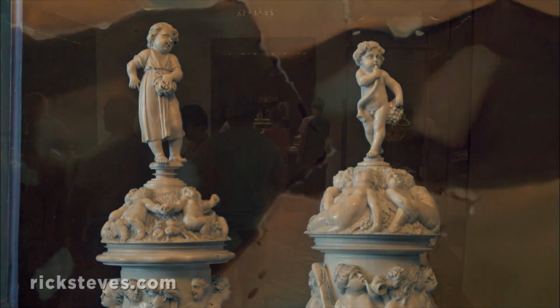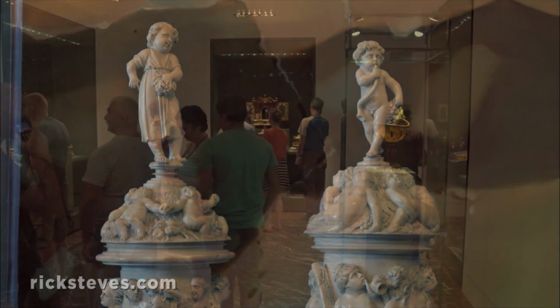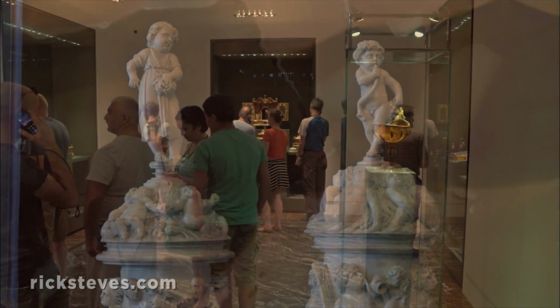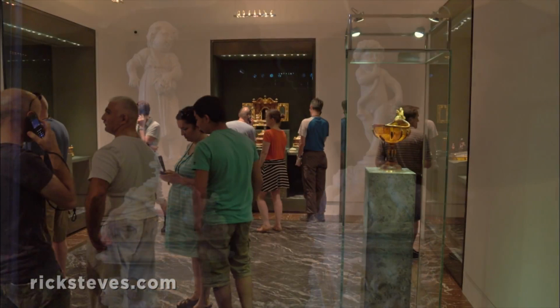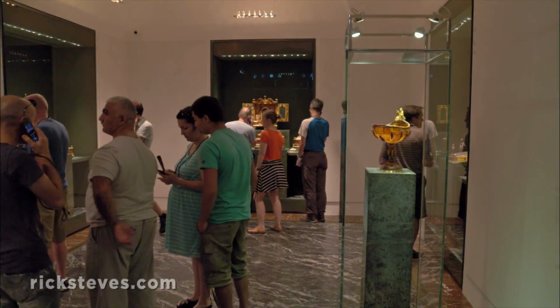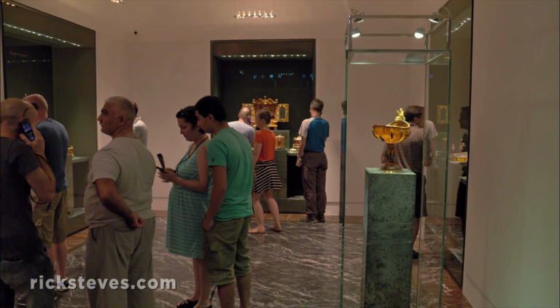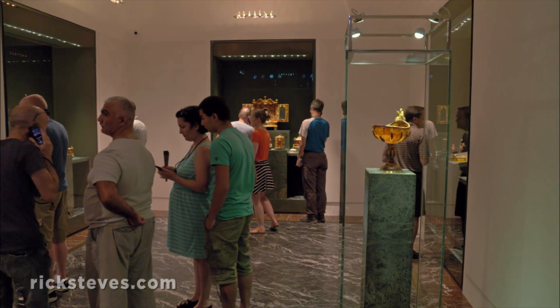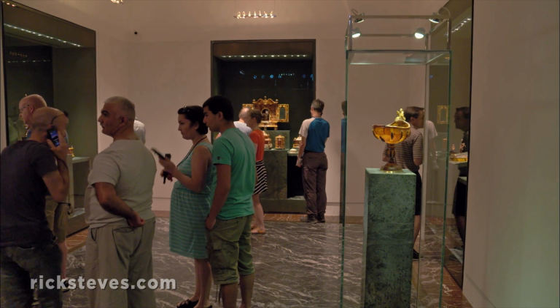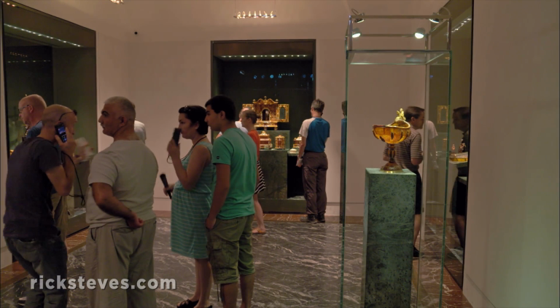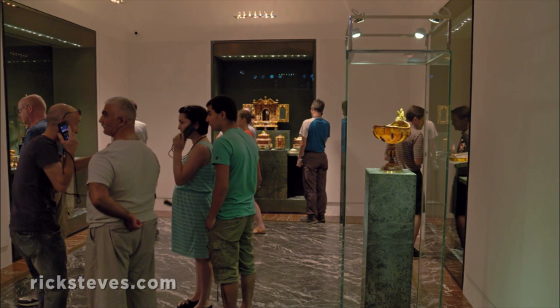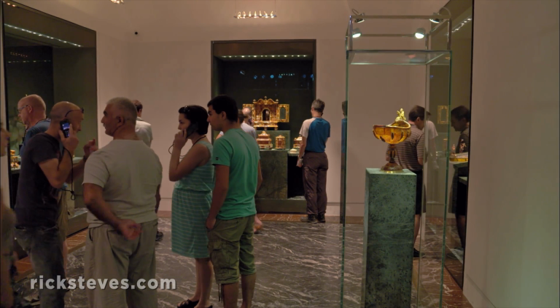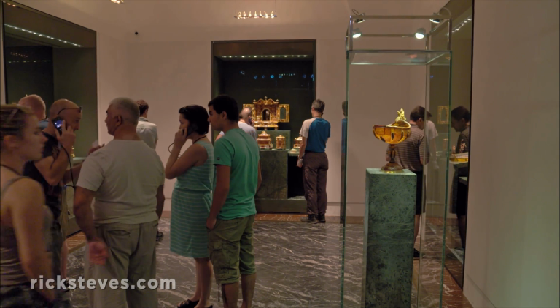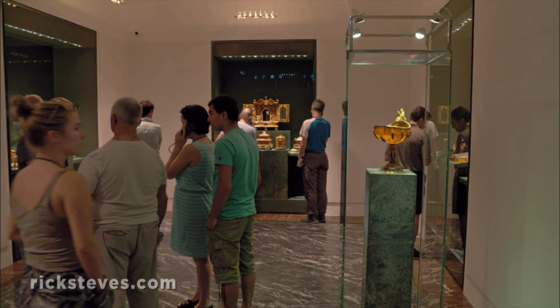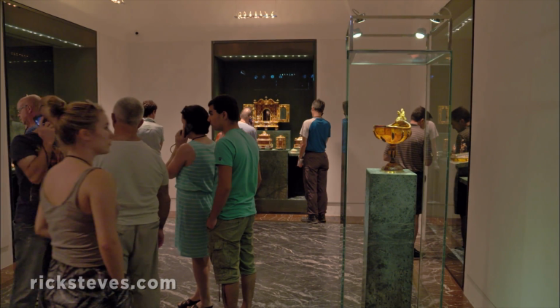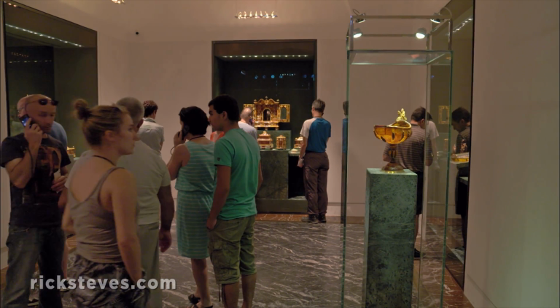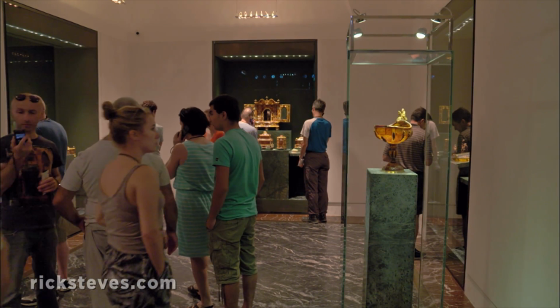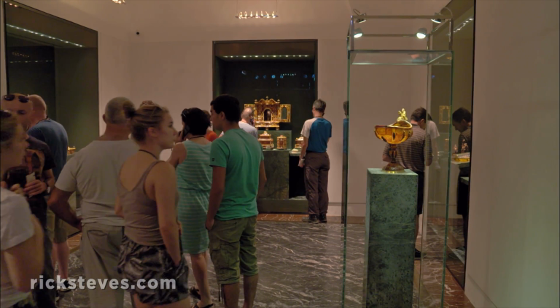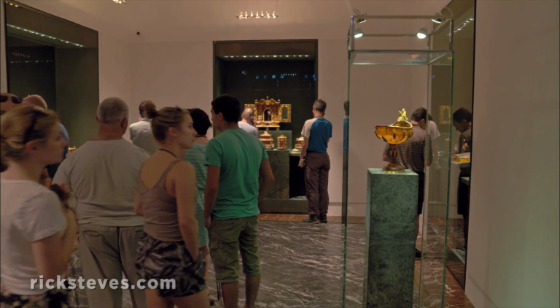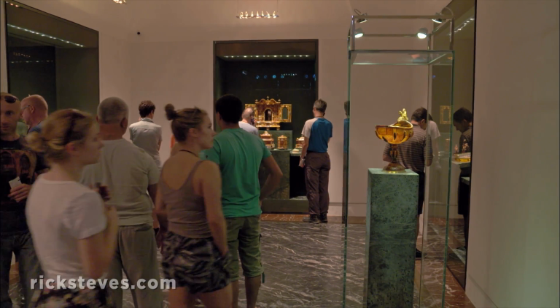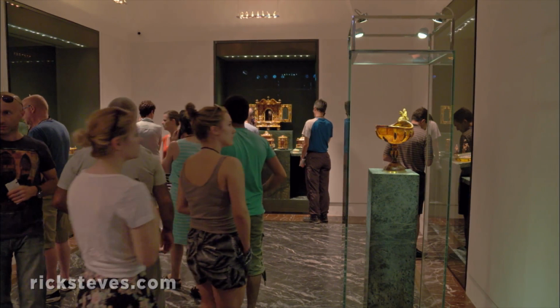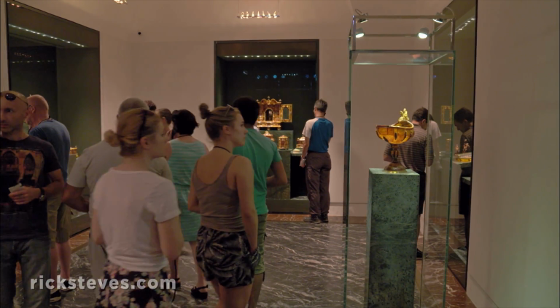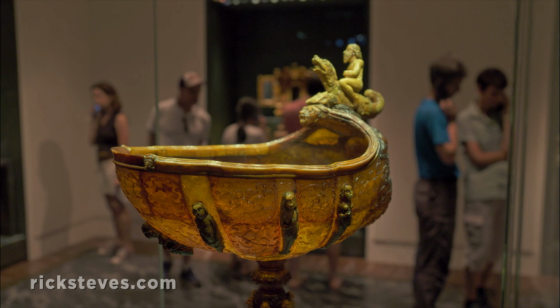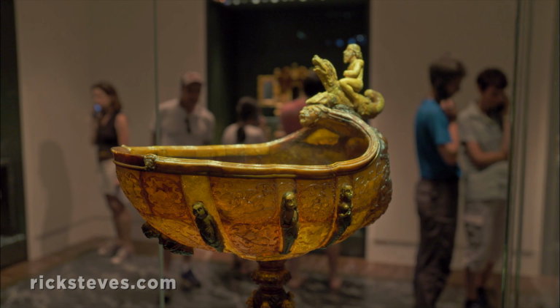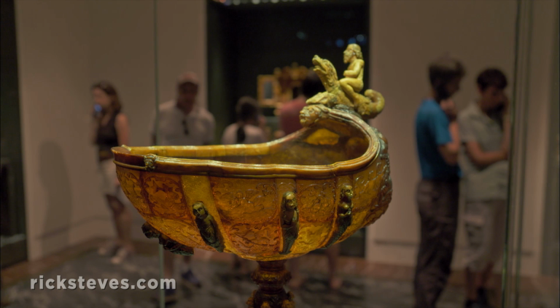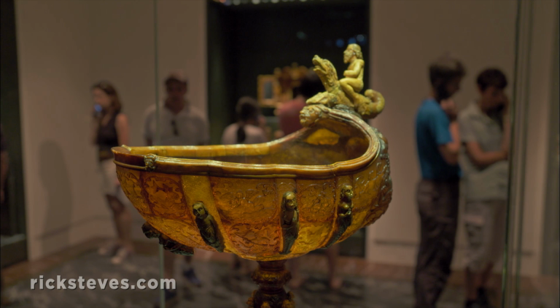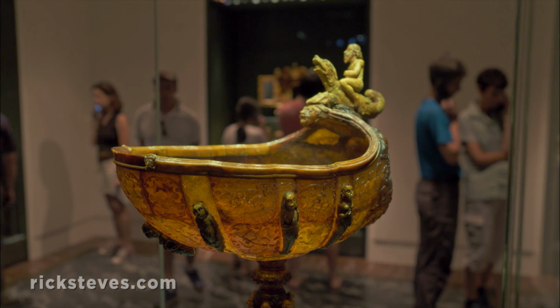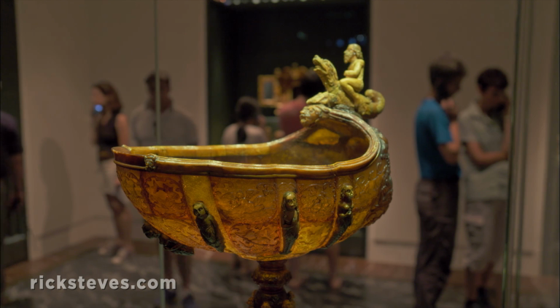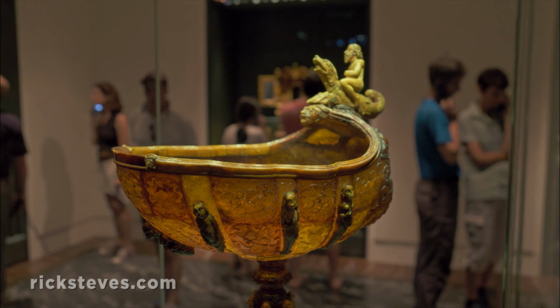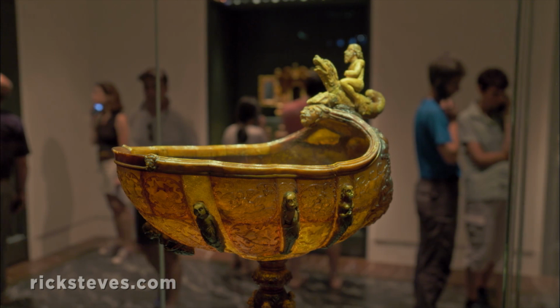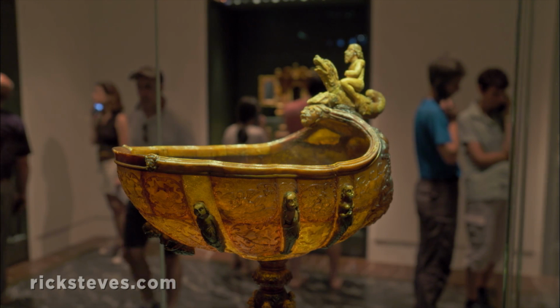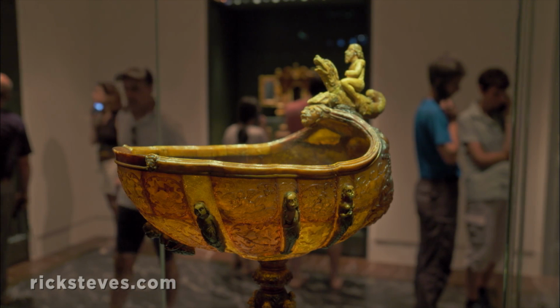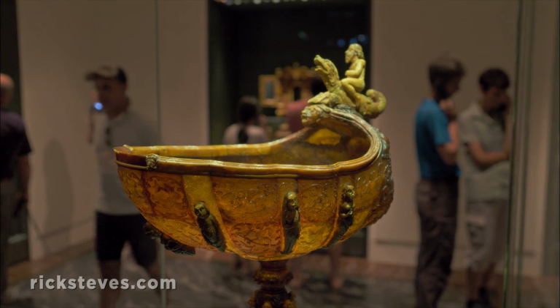The amber cabinet shows off what you can do with fossilized tree sap — for example, this exquisite bowl from 1659.